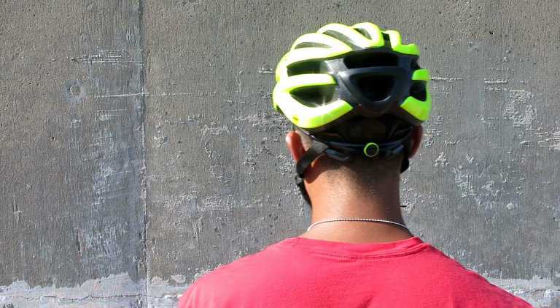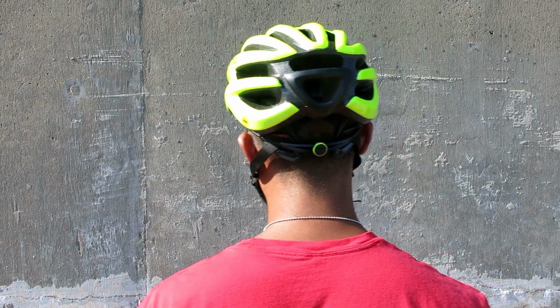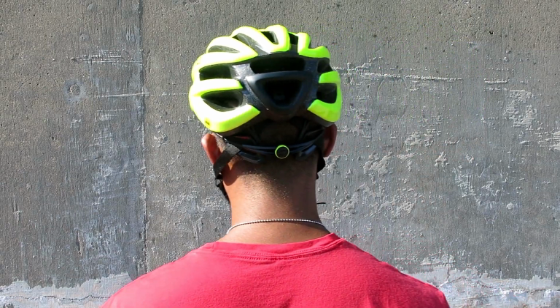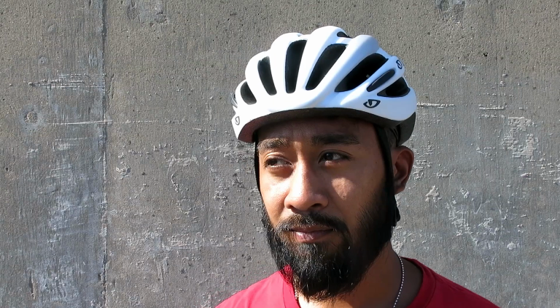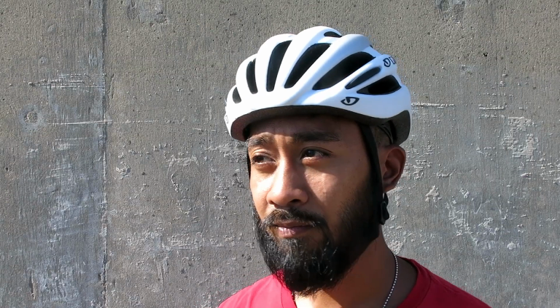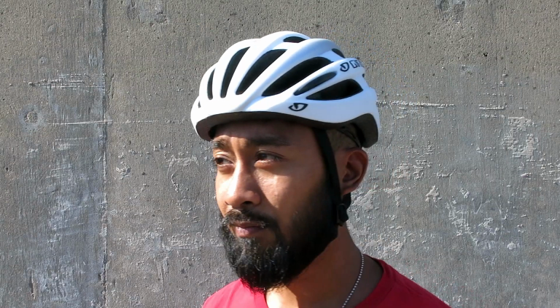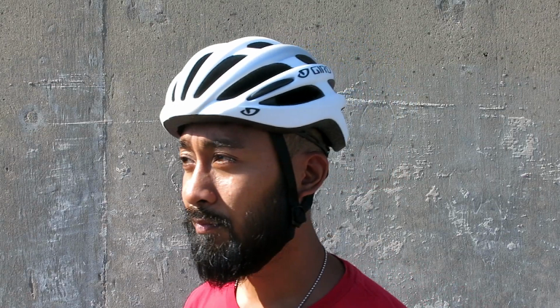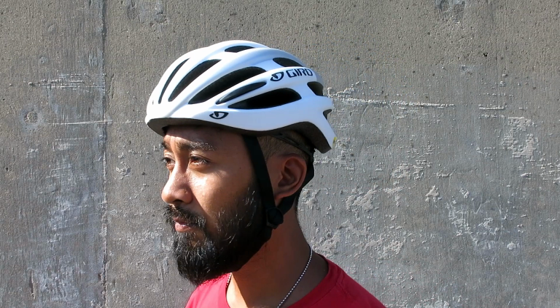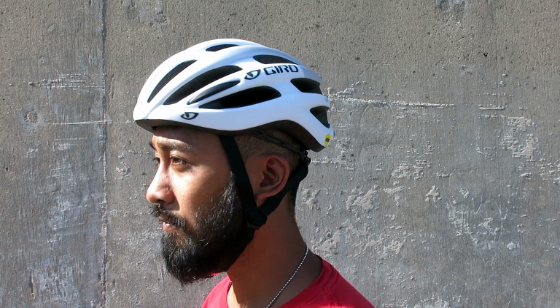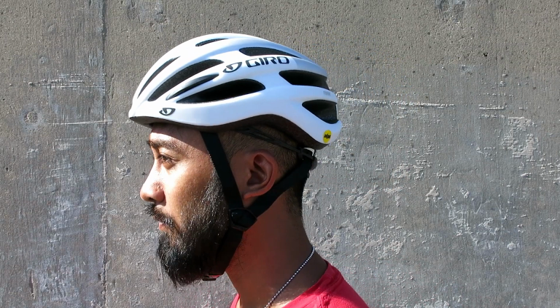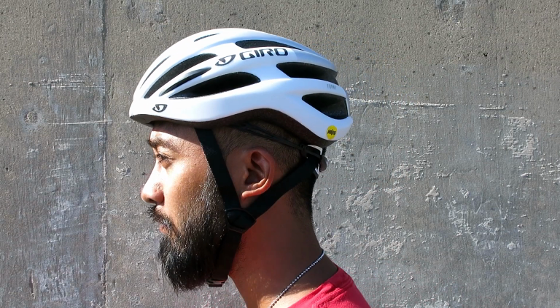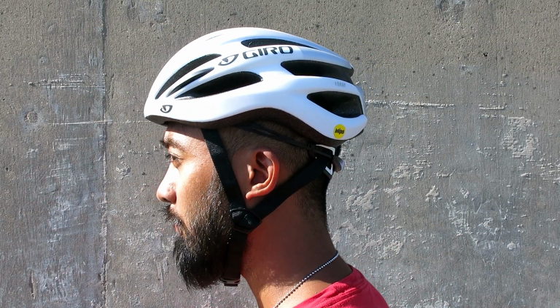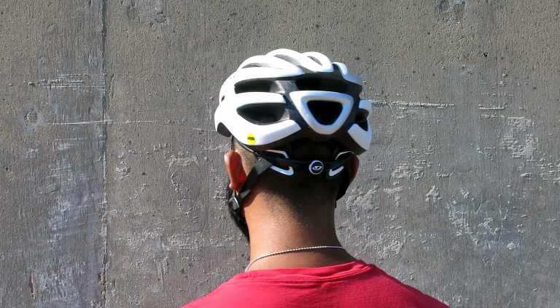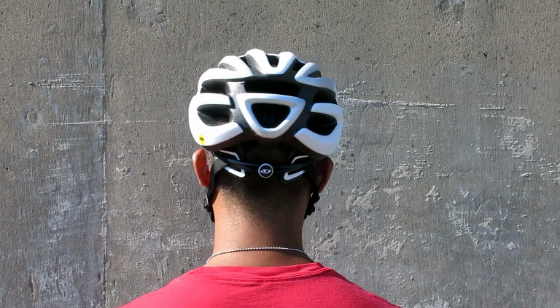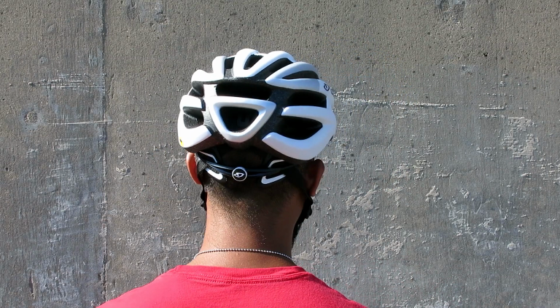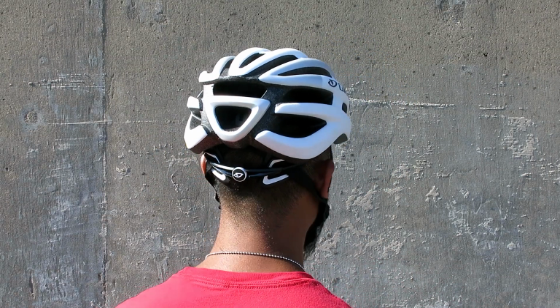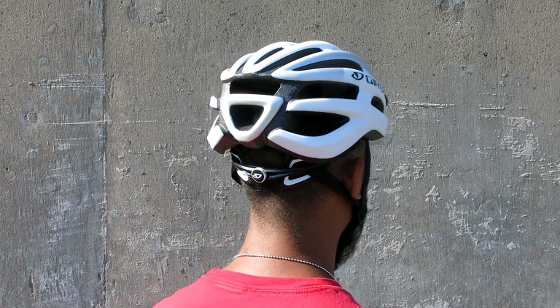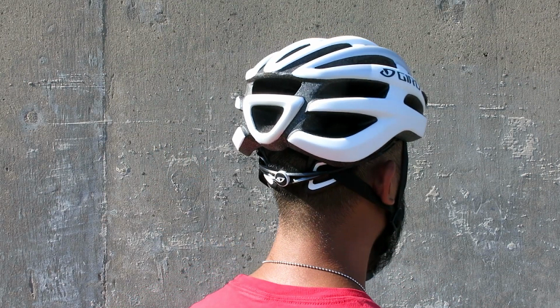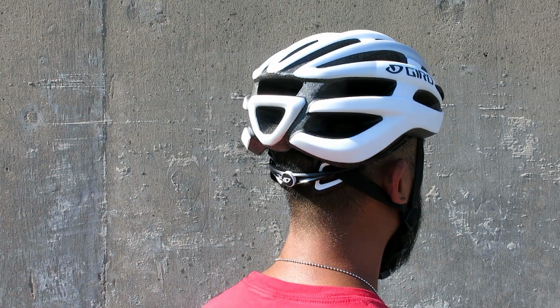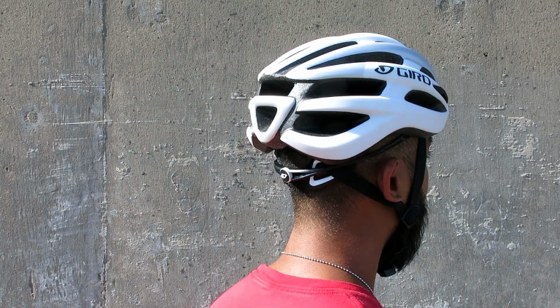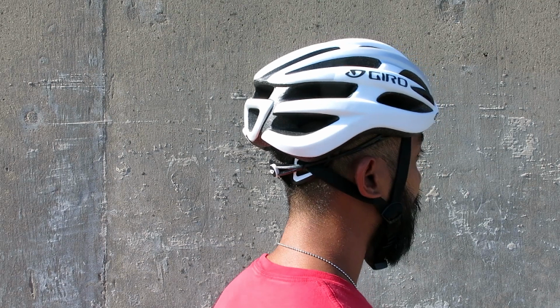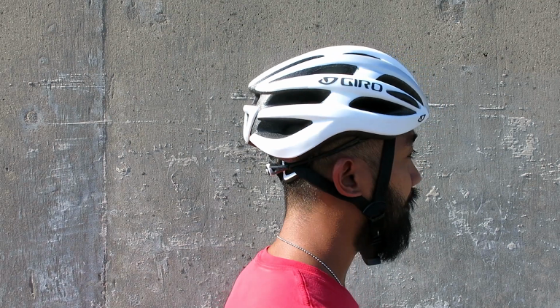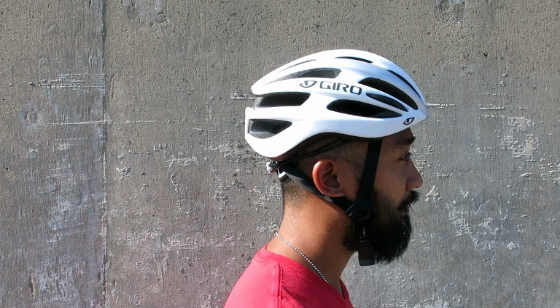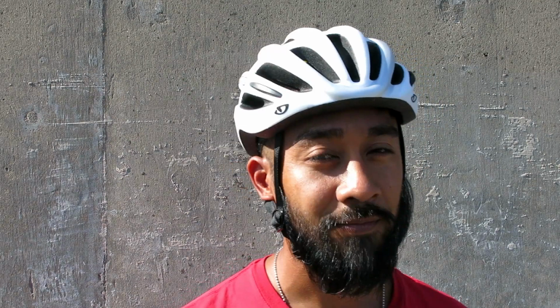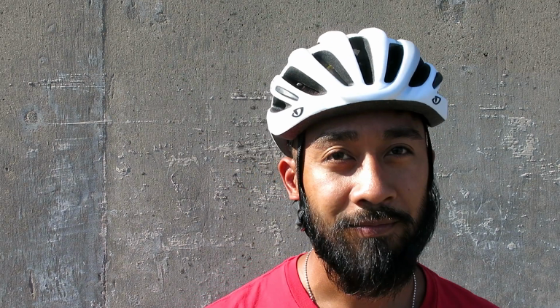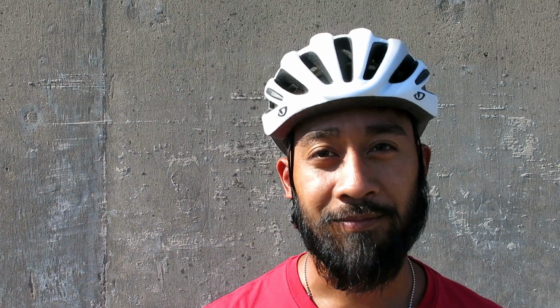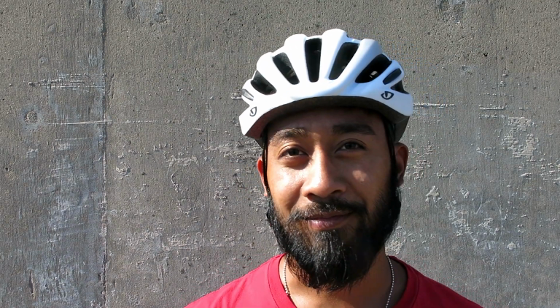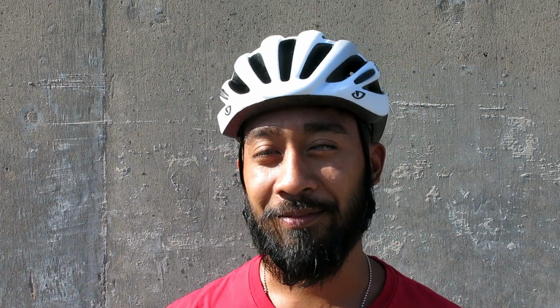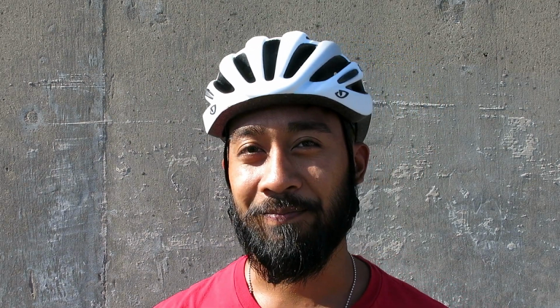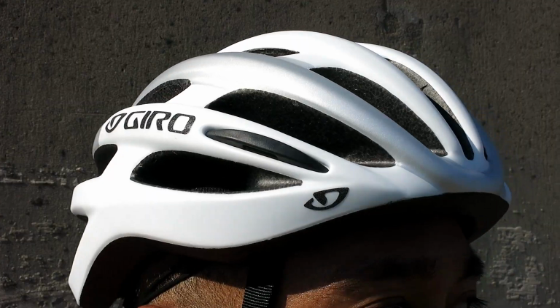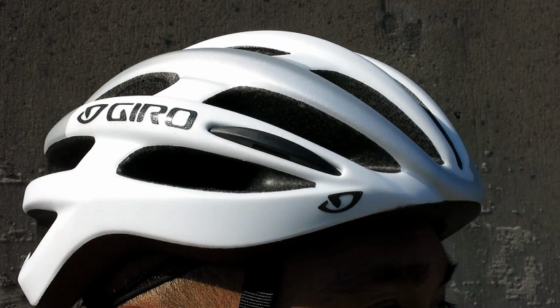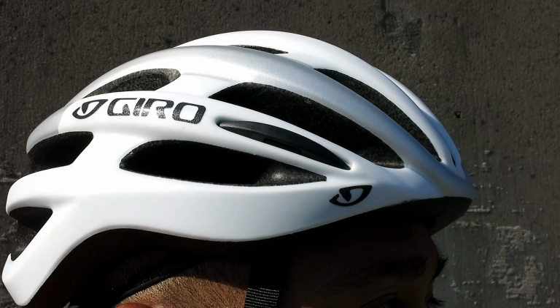In the hands, the Foray is a noticeably lightweight helmet that offers 21 vents to help channel airflow over the head to keep you cool during long rides.